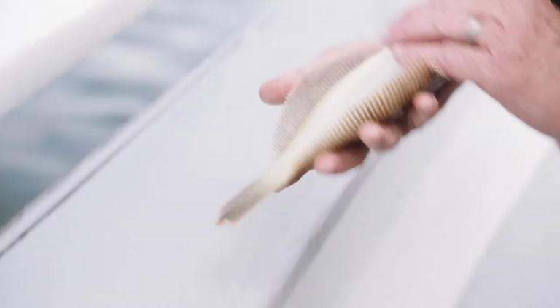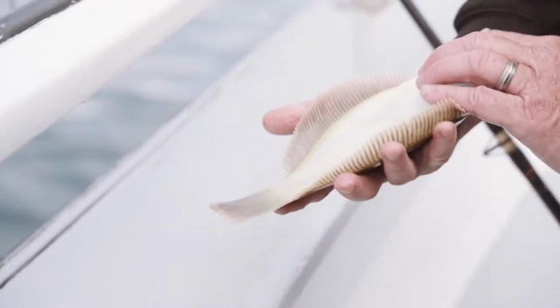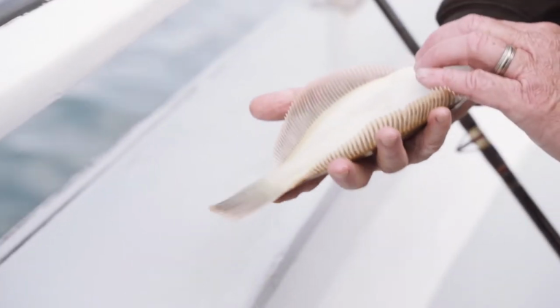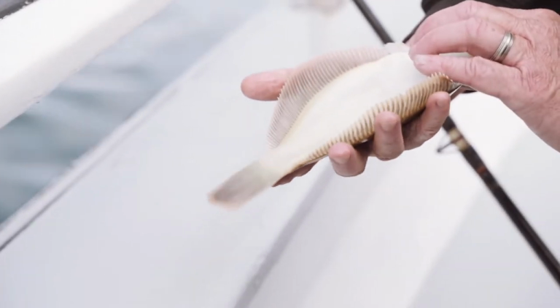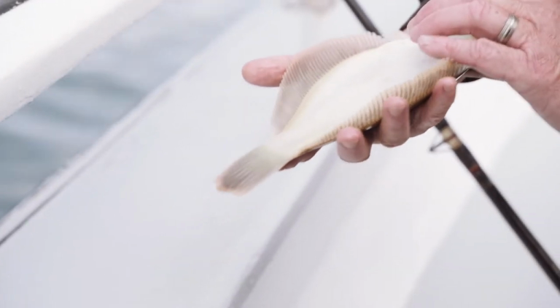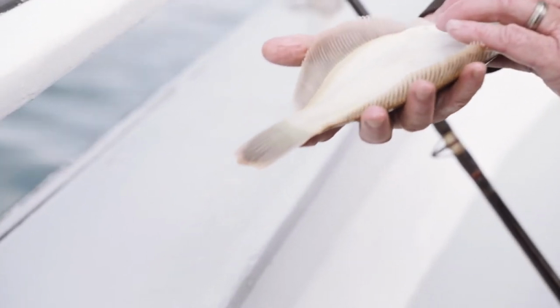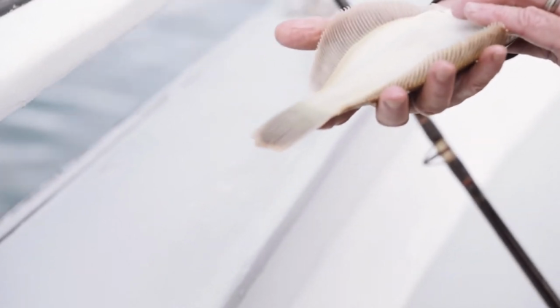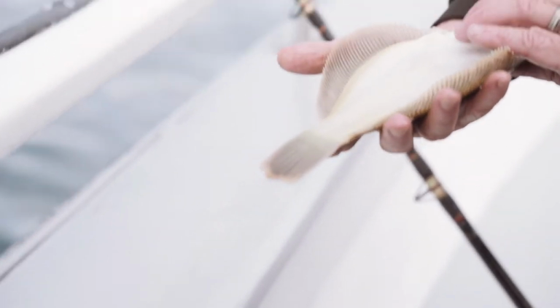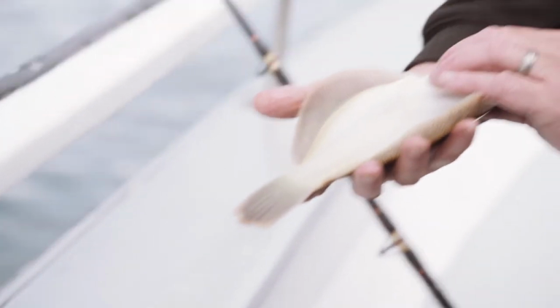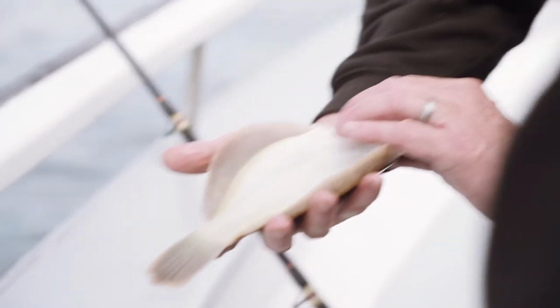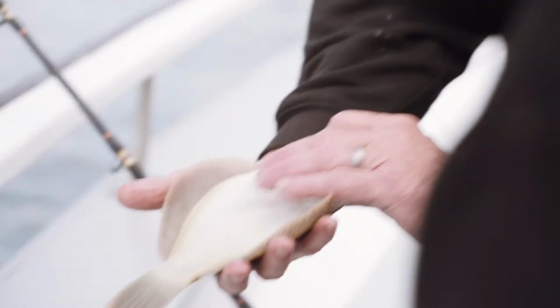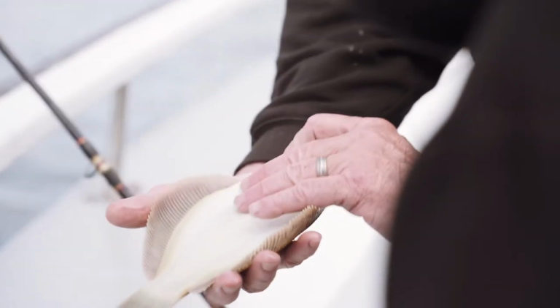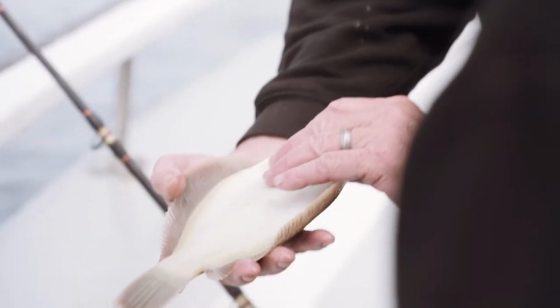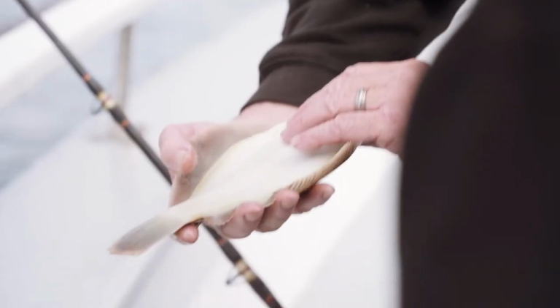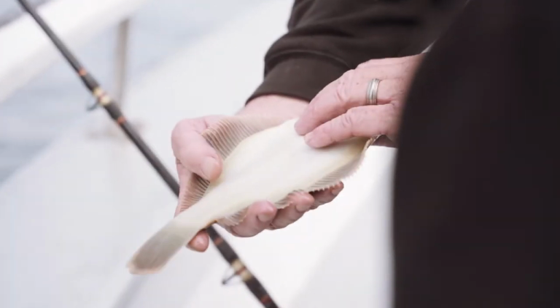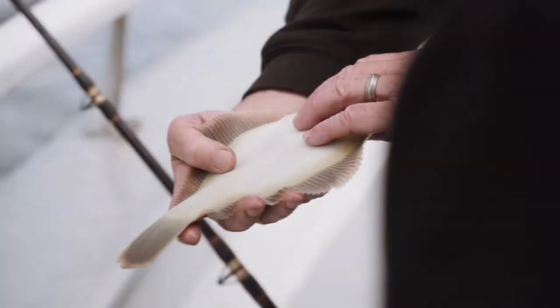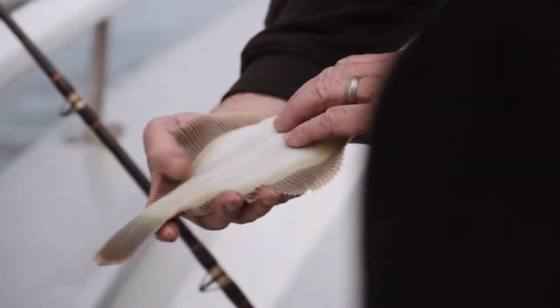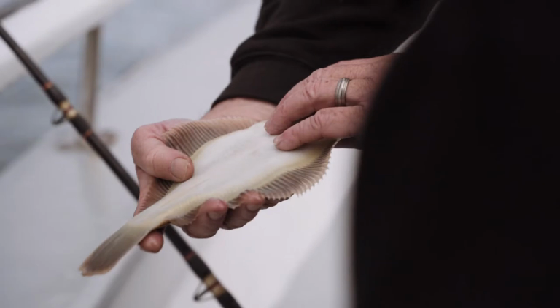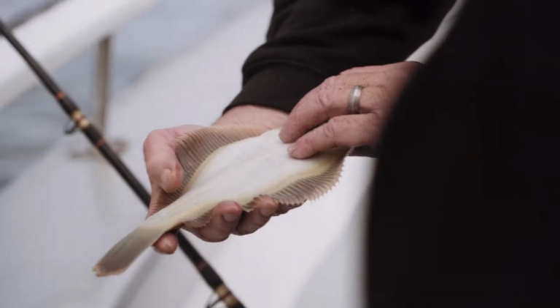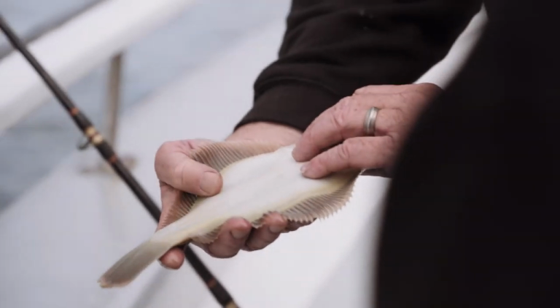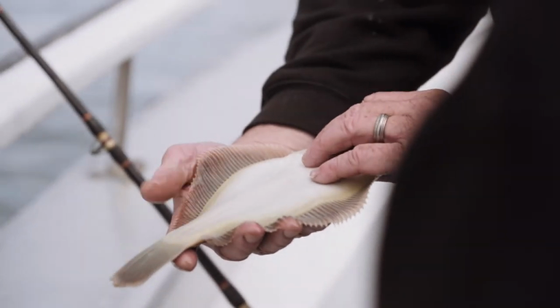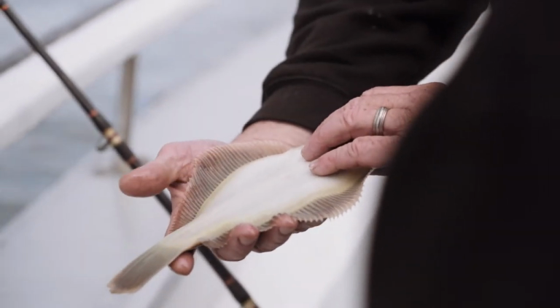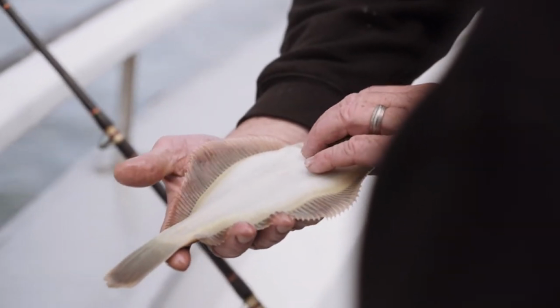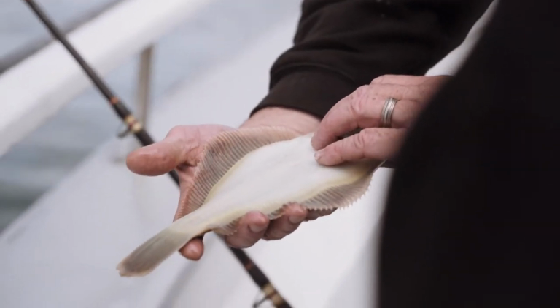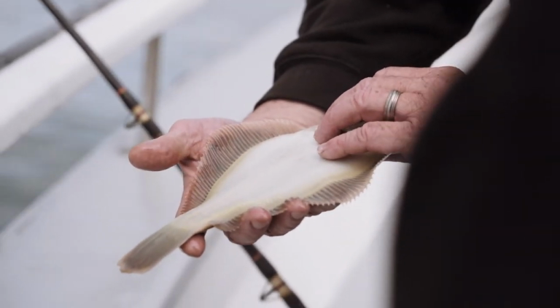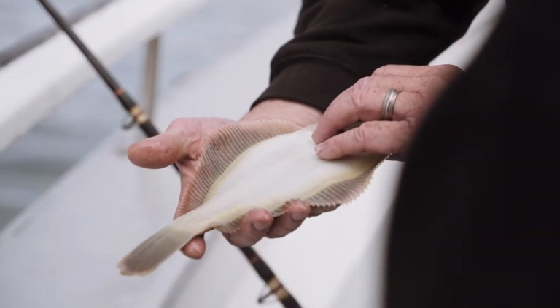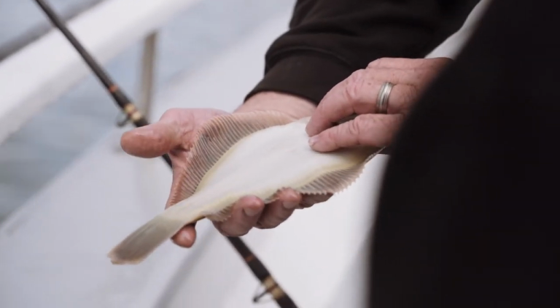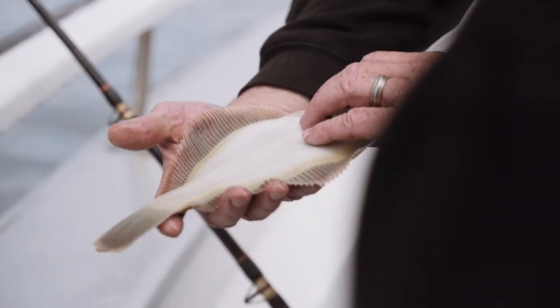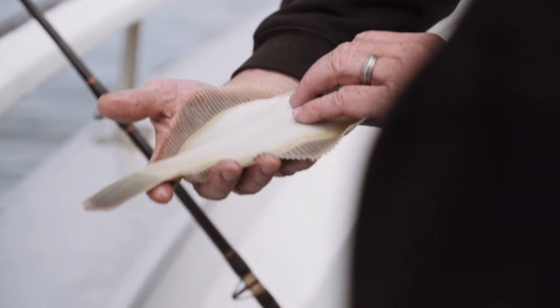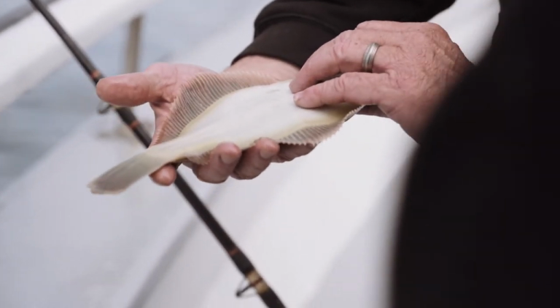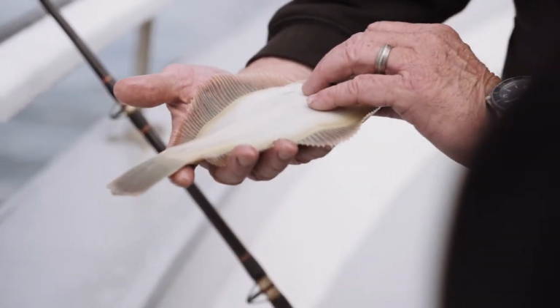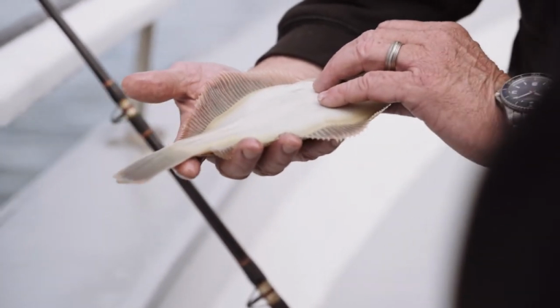The yellow — we call that, some people call it lemon sole — but it's actually a winter flounder.